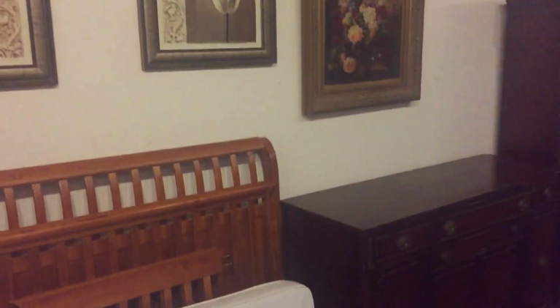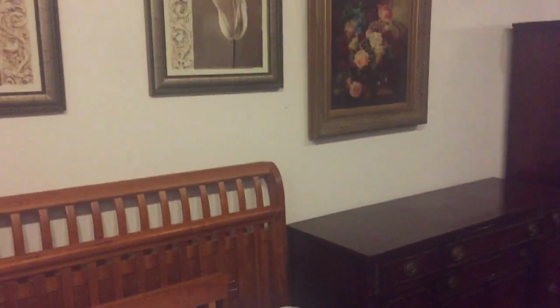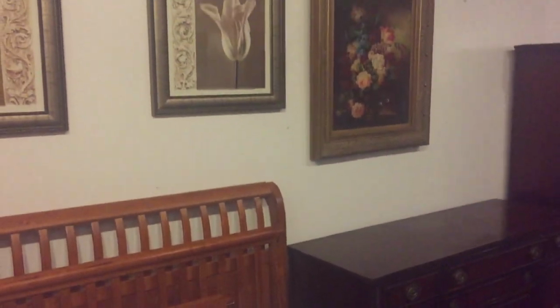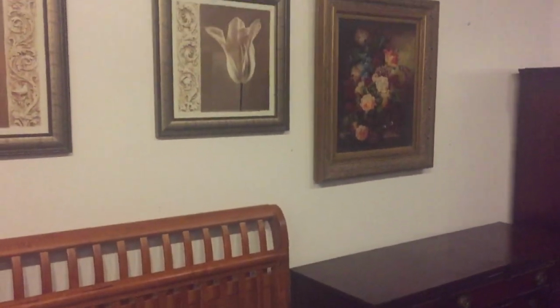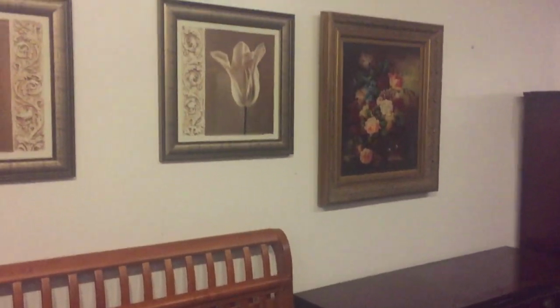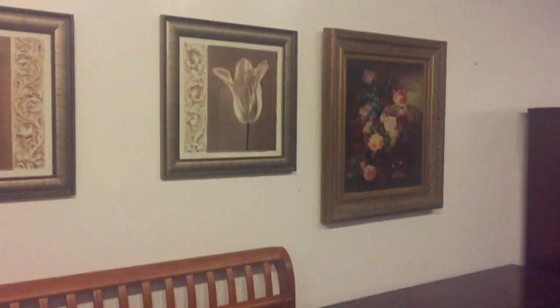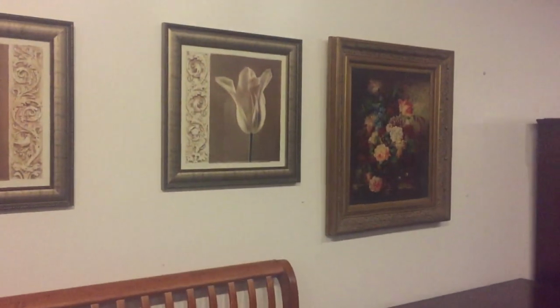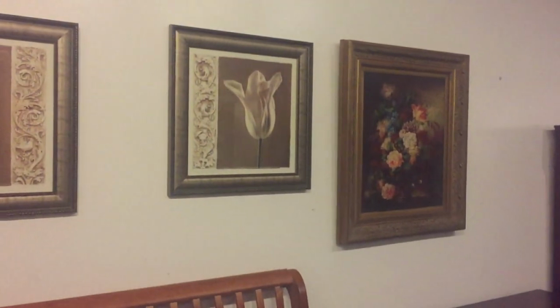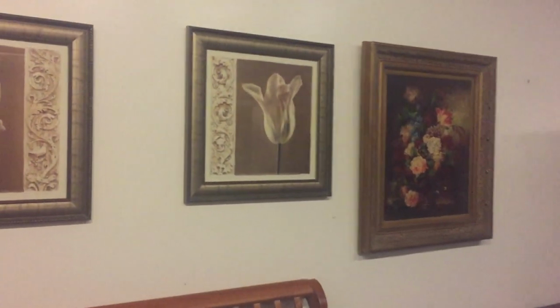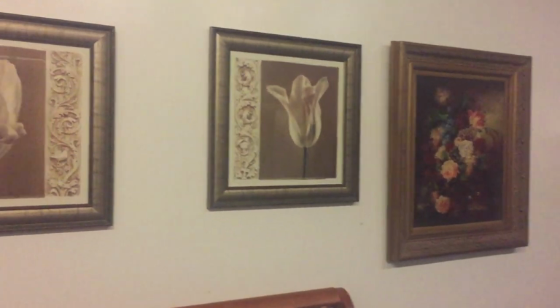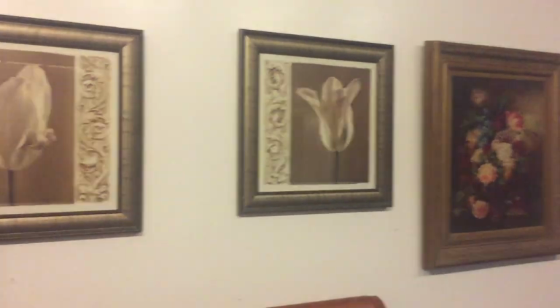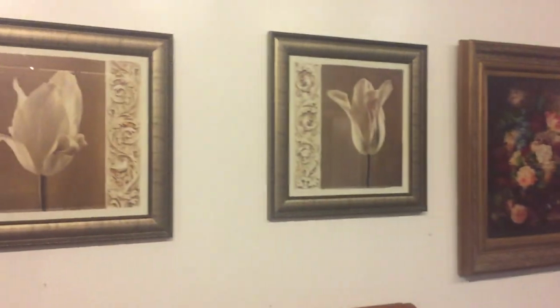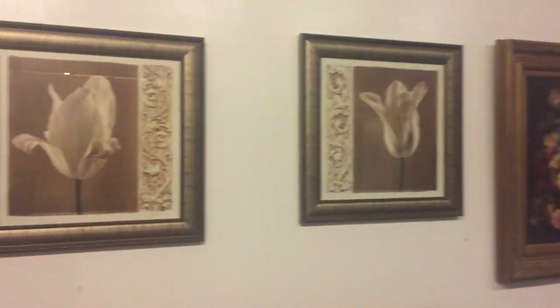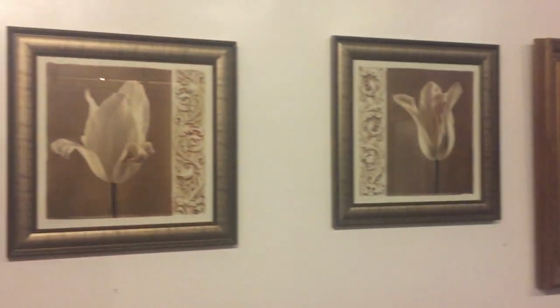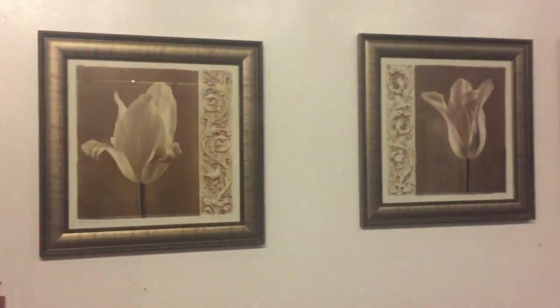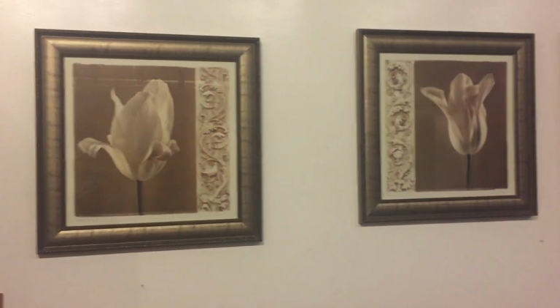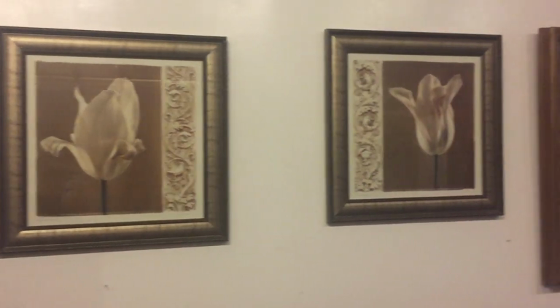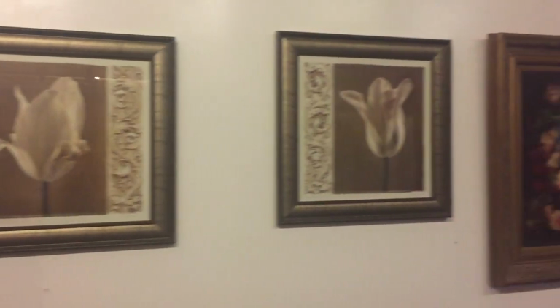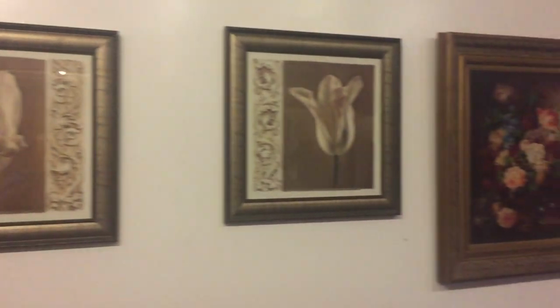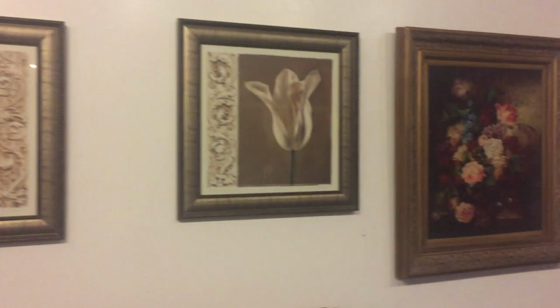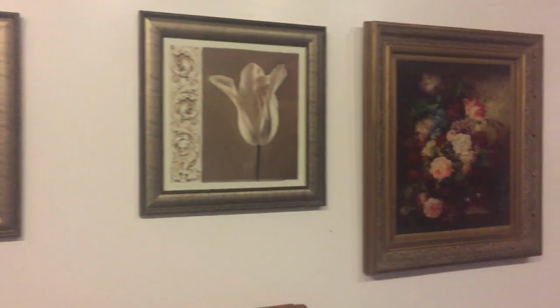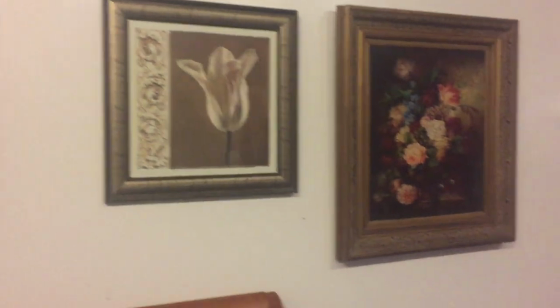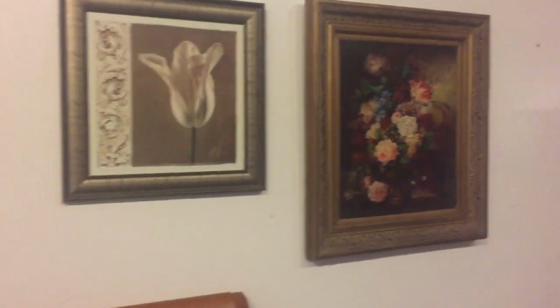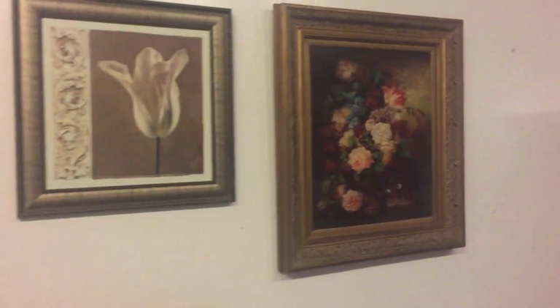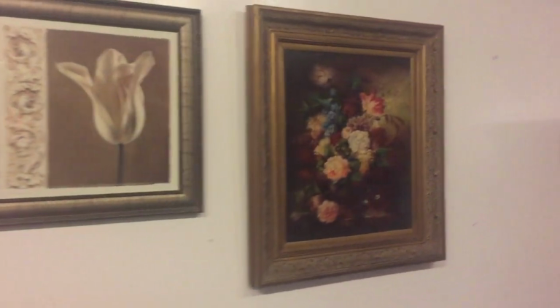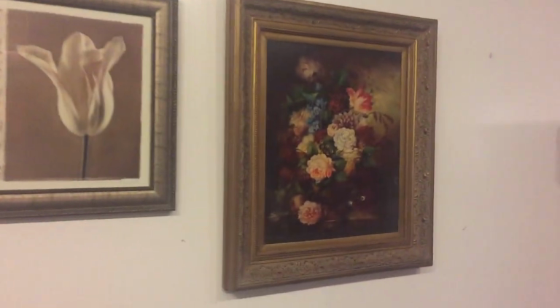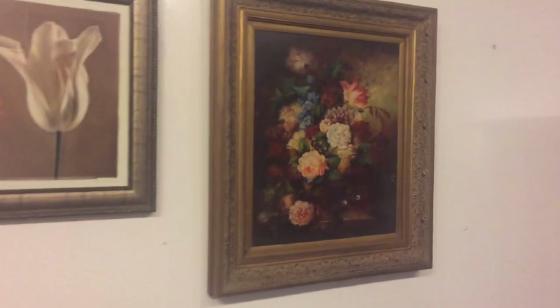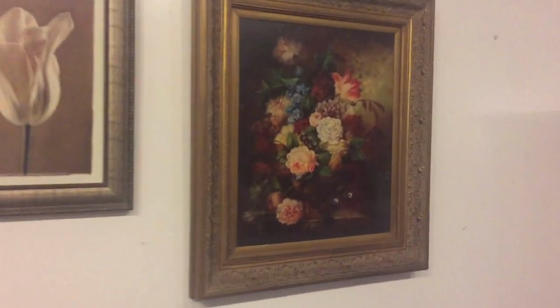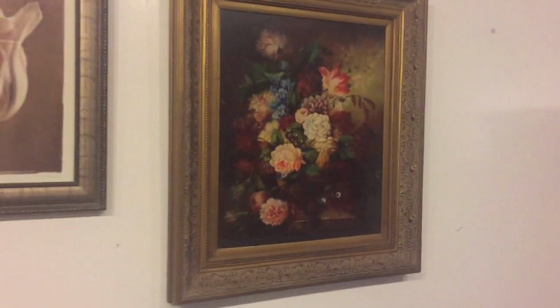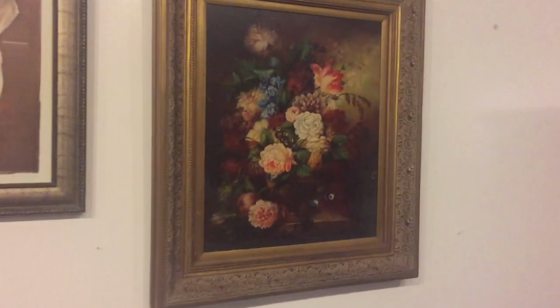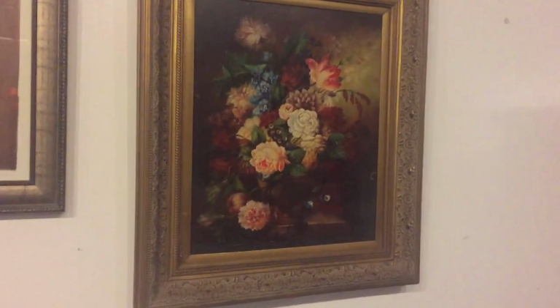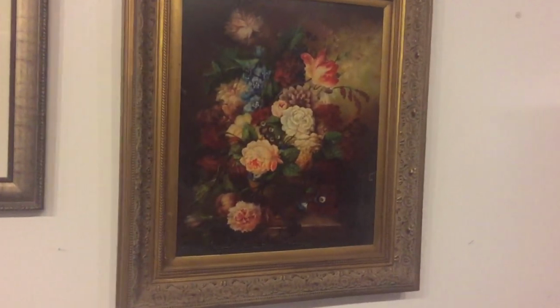Also model home accessories like decorative items. There's some nice pieces in there, including a good-looking oil painting.